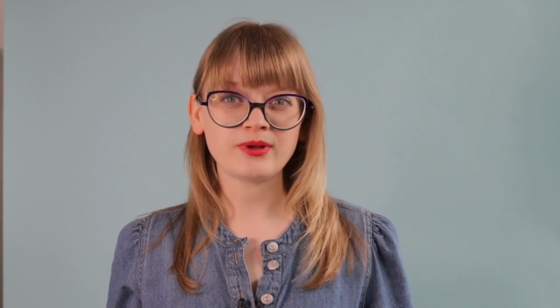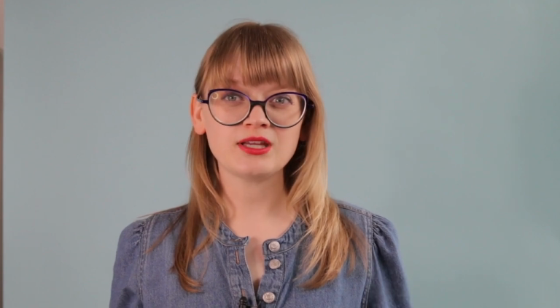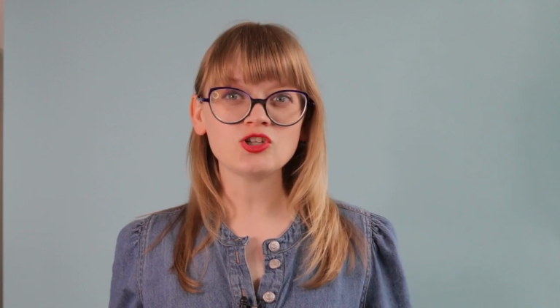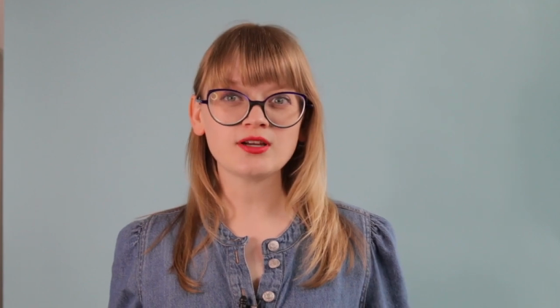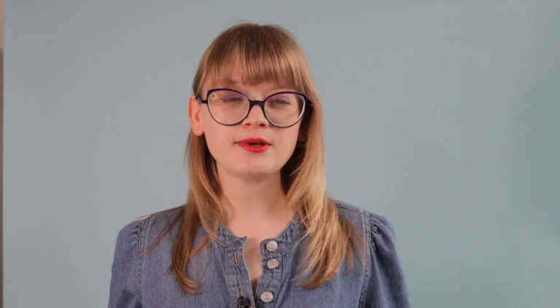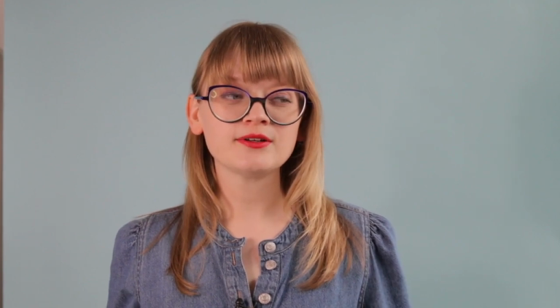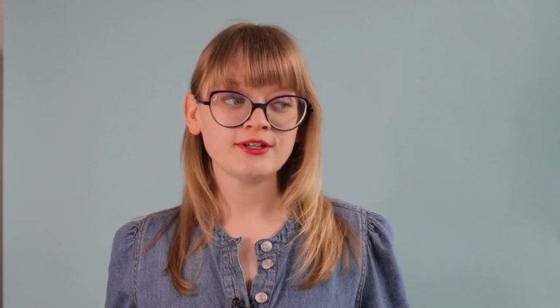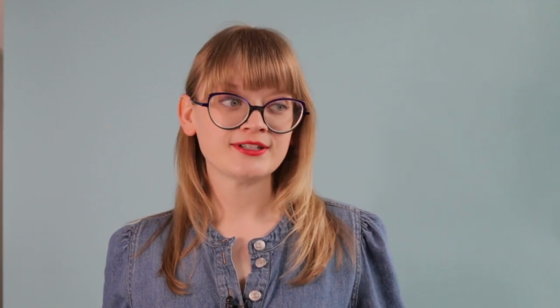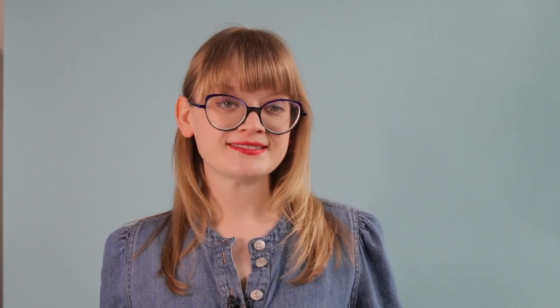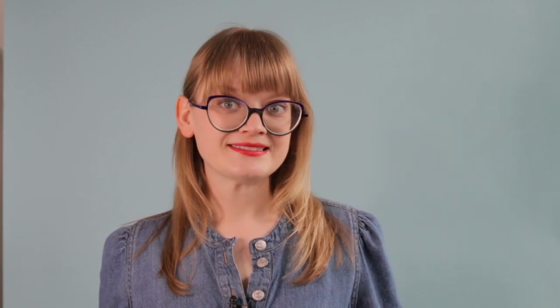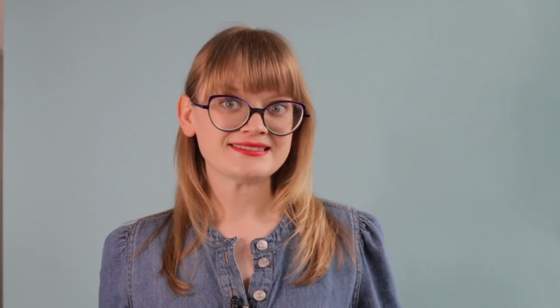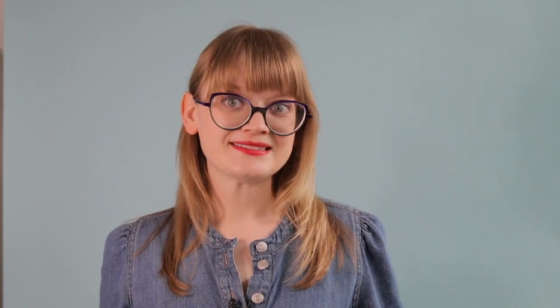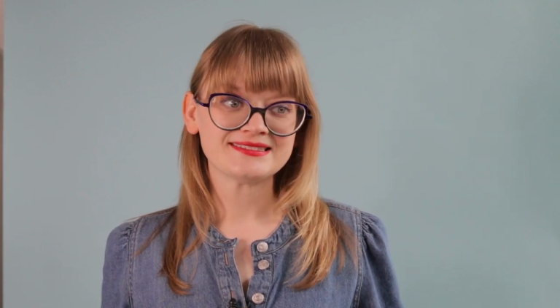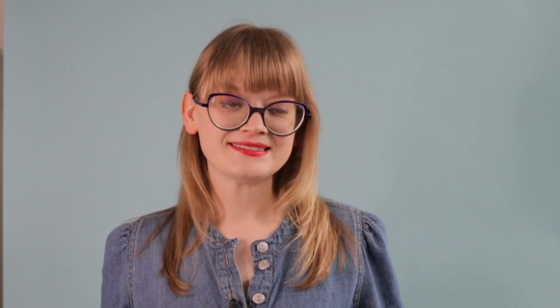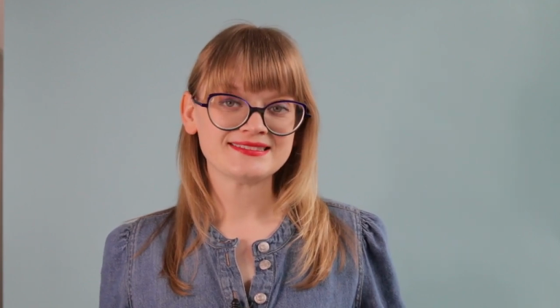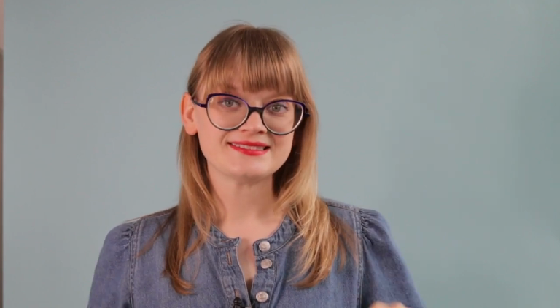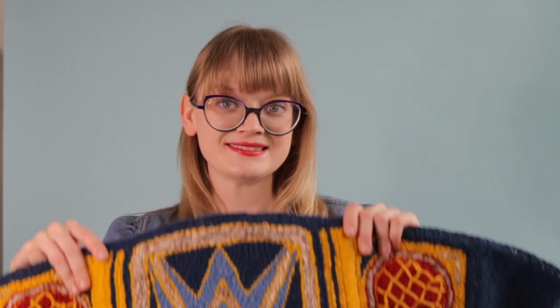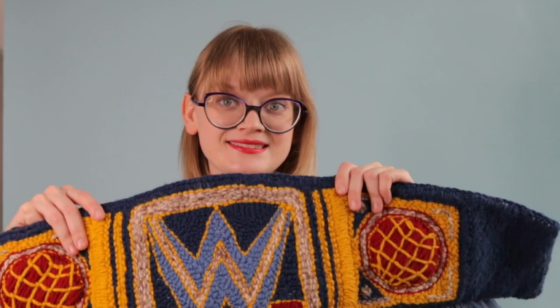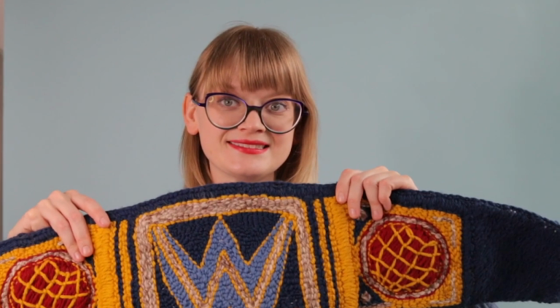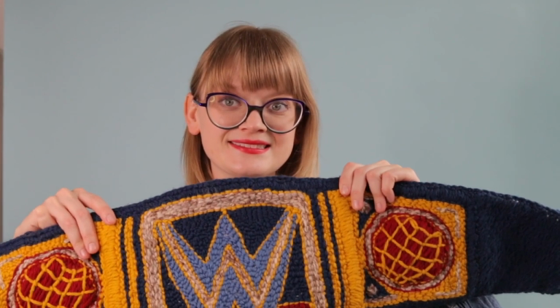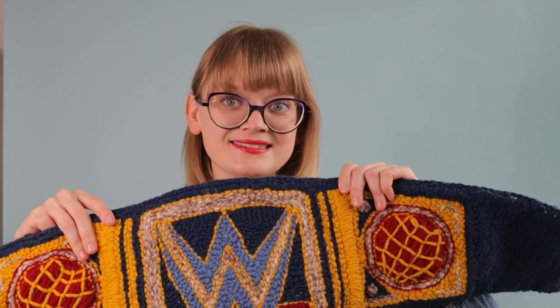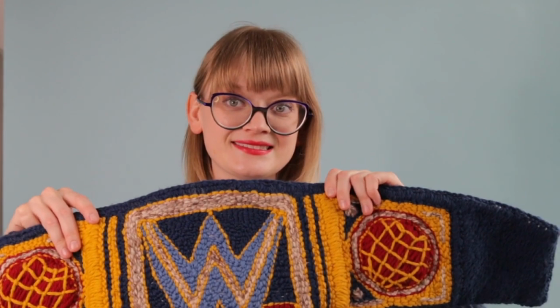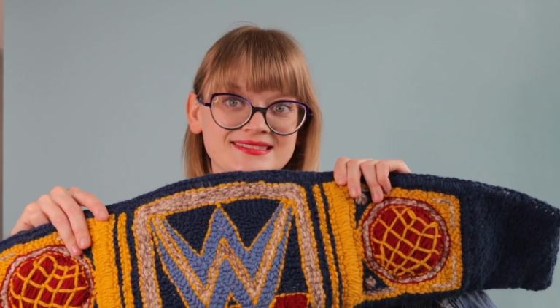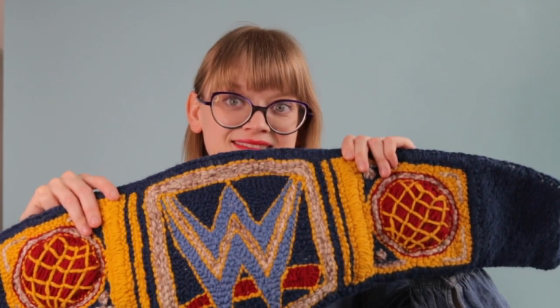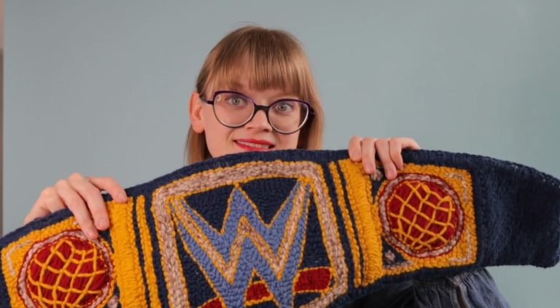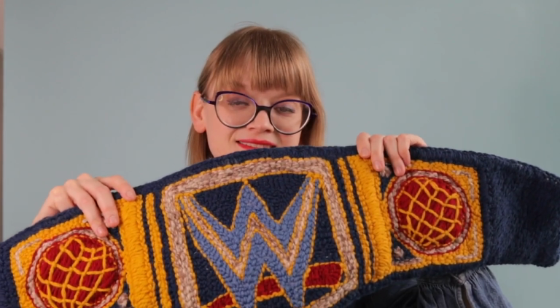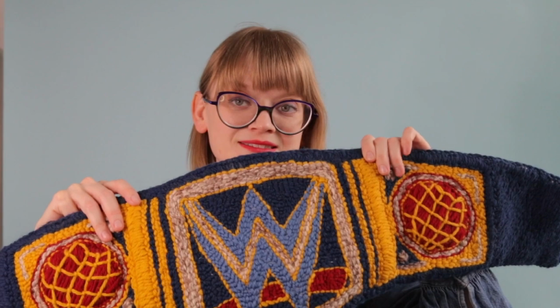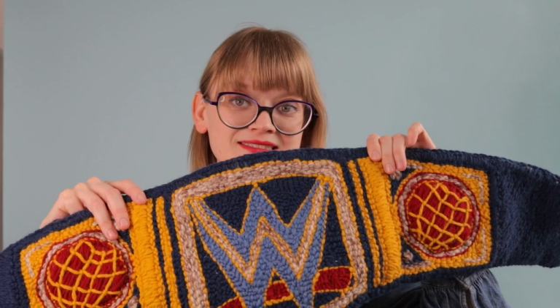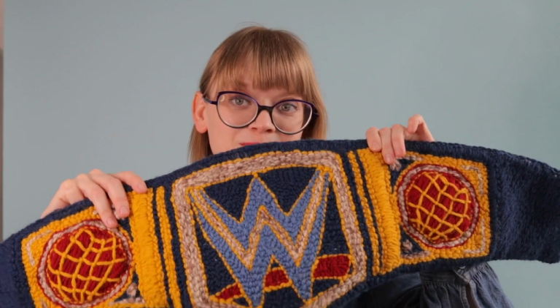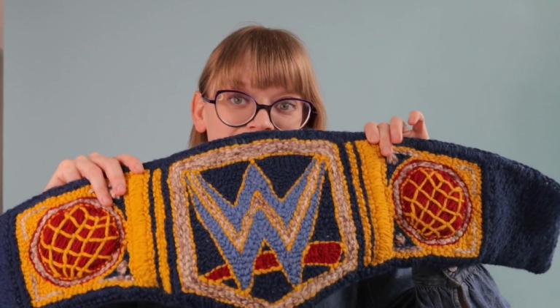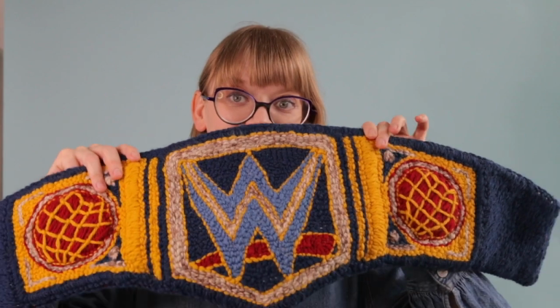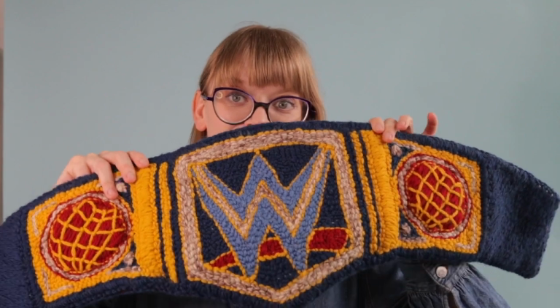Dare I say this is called the Yarn-a-versal Championship — yarn-a-verse, wool universe, wool yarn-penship. I made this.